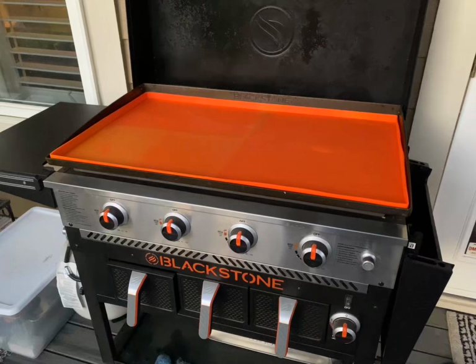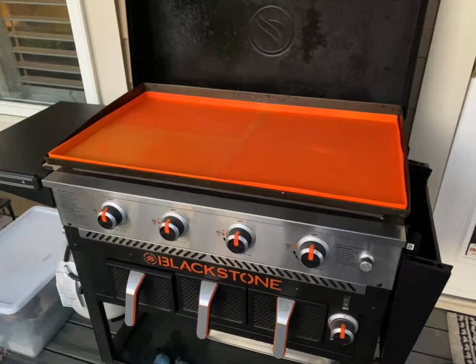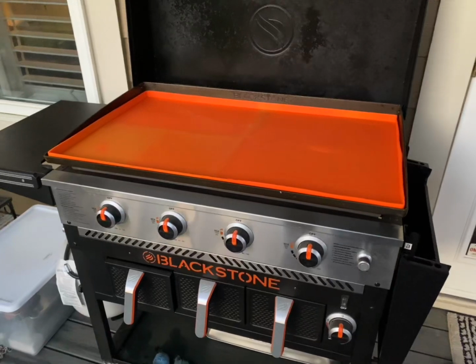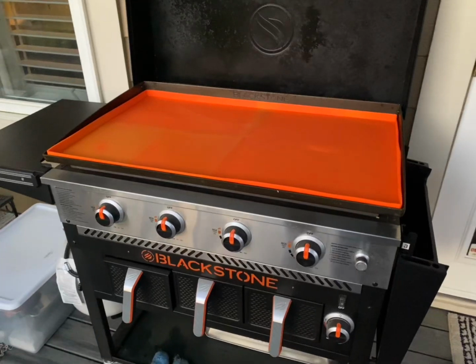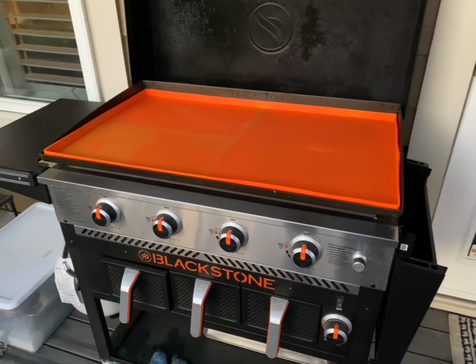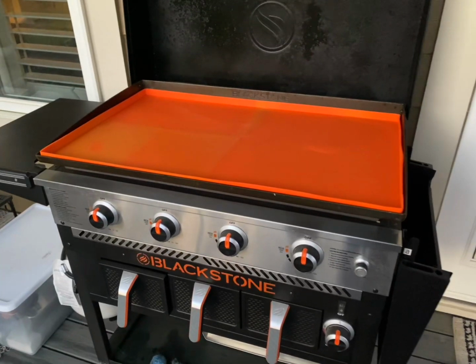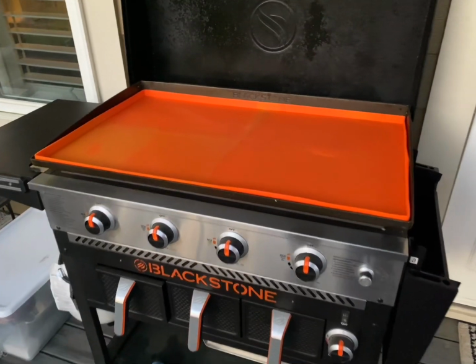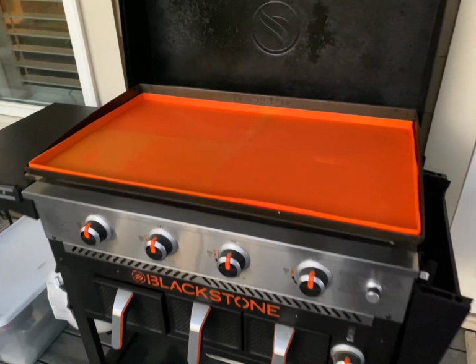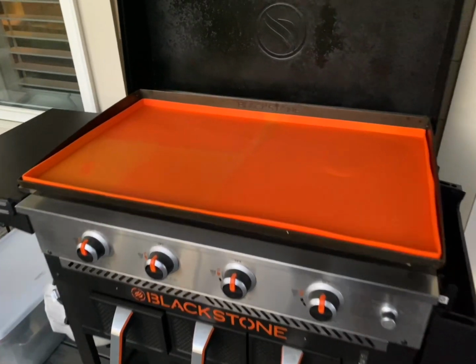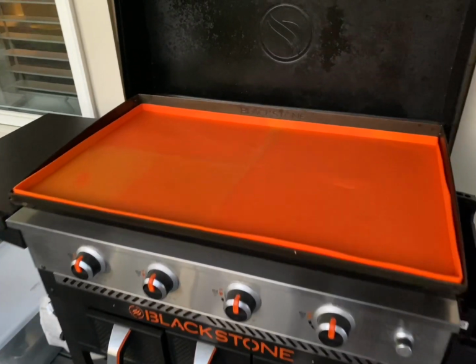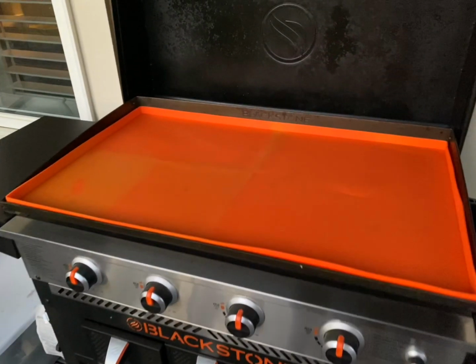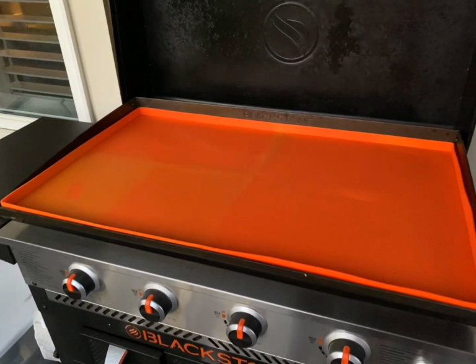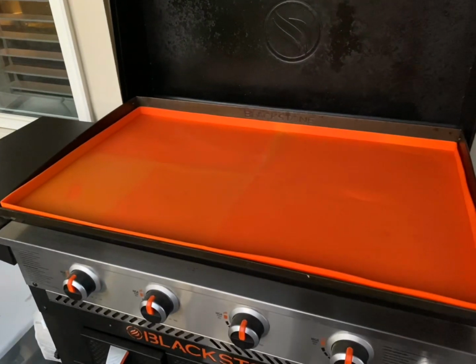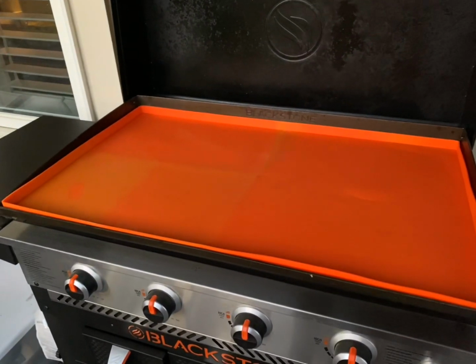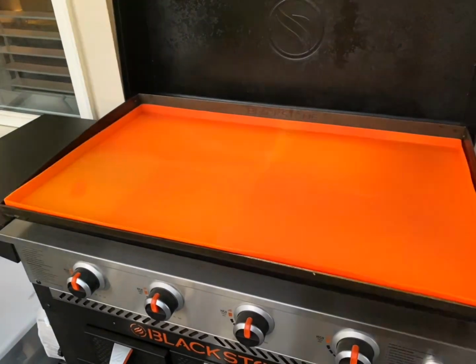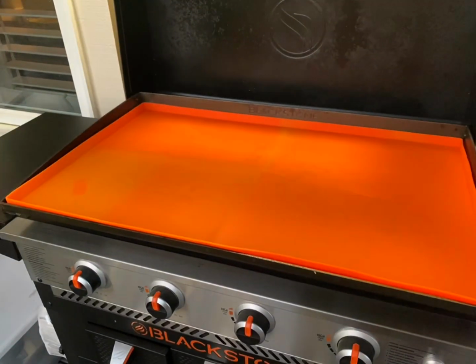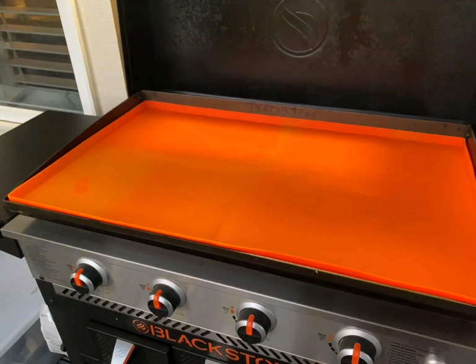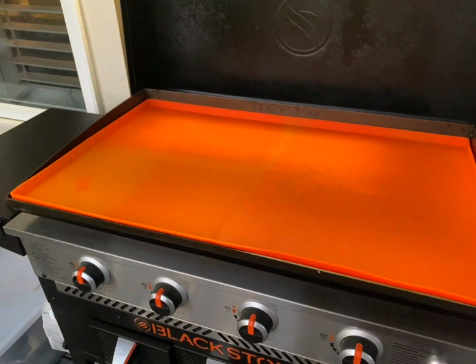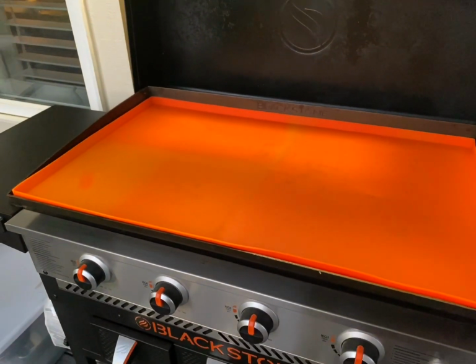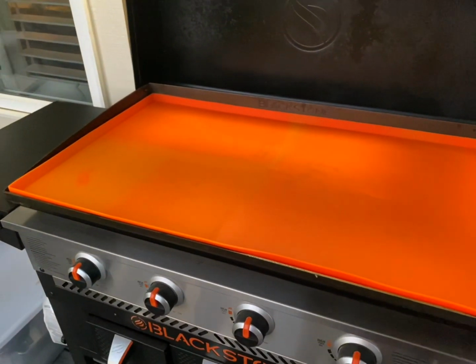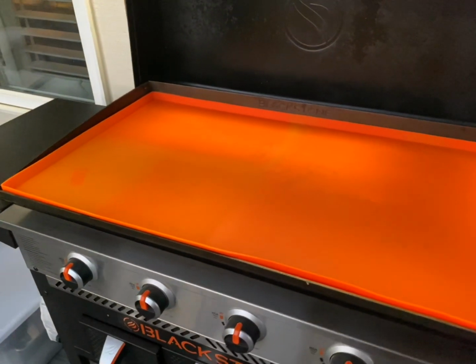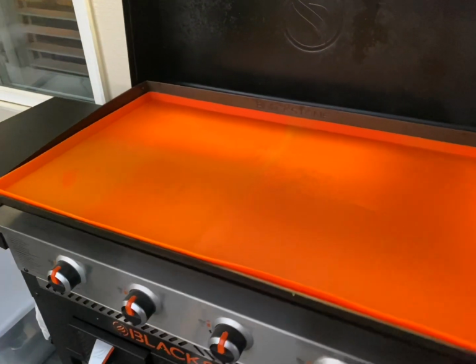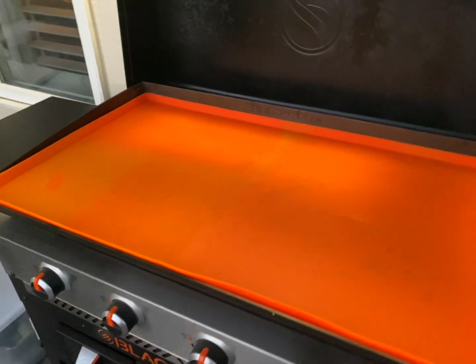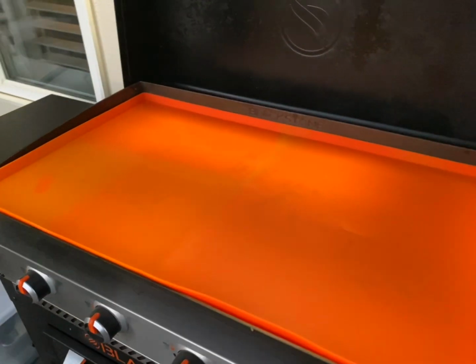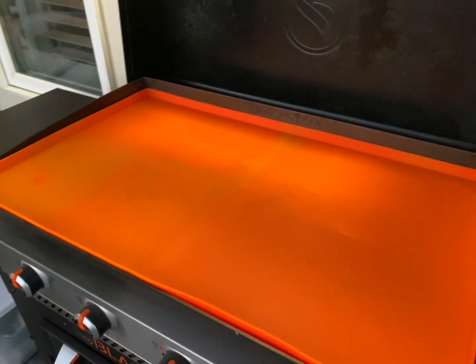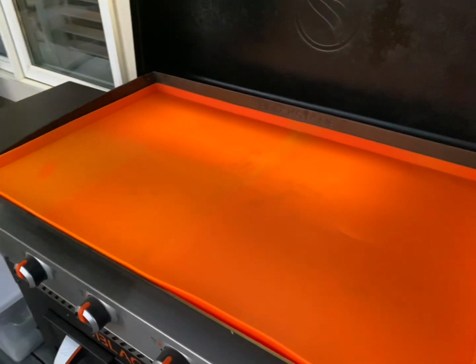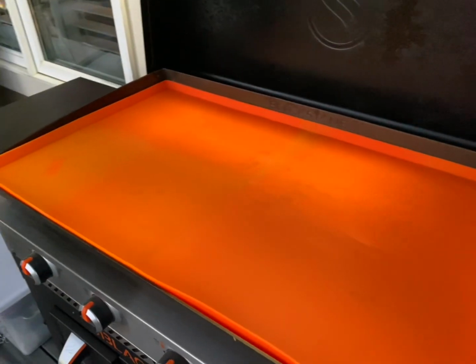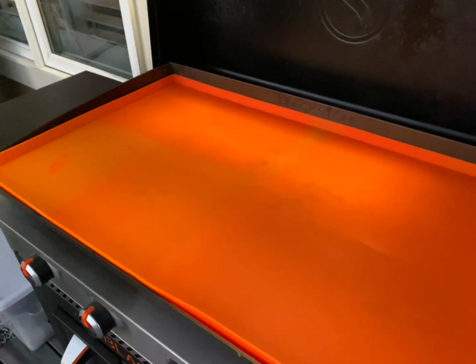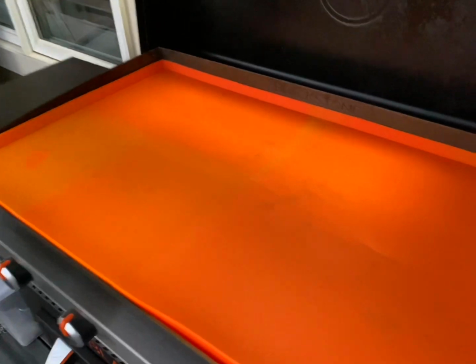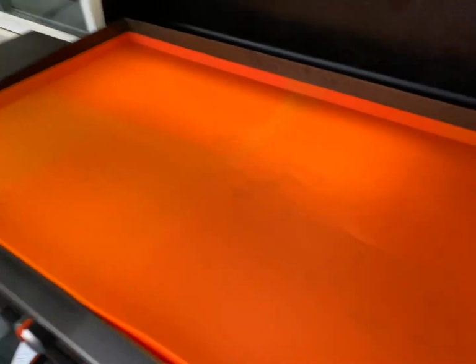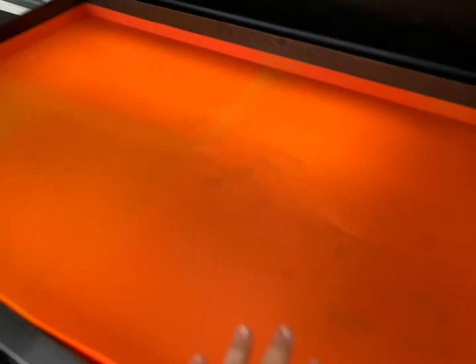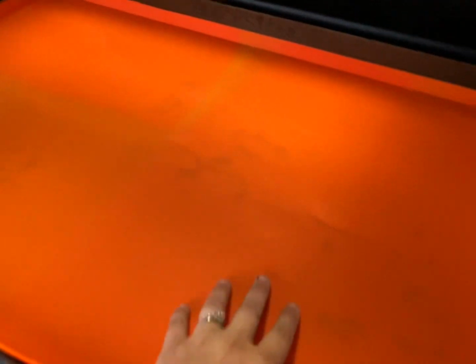Hey, it's Alyssa, and this is a 36-inch griddle silicone protective mat that we got for our Blackstone.